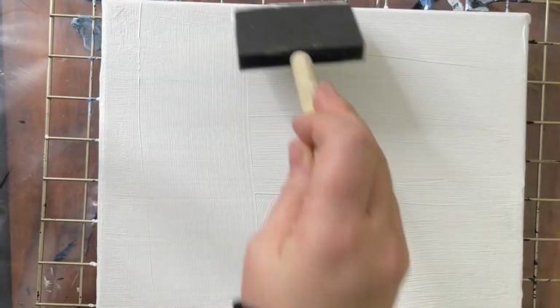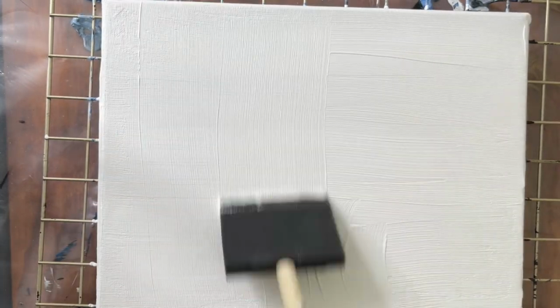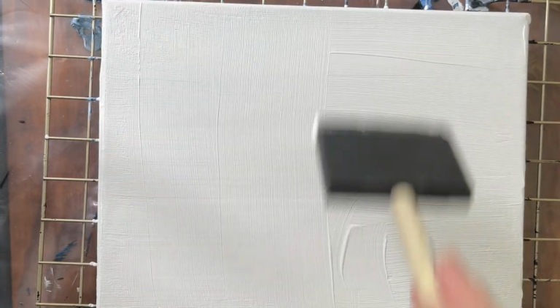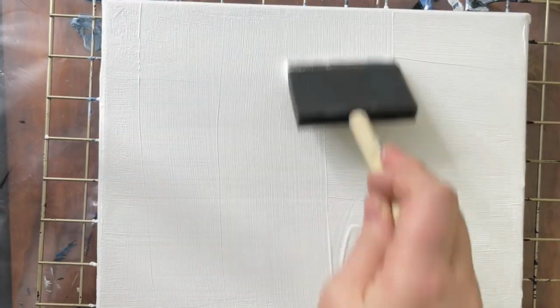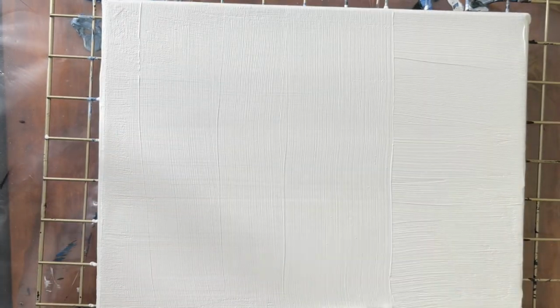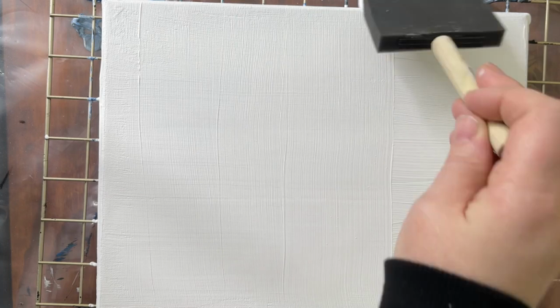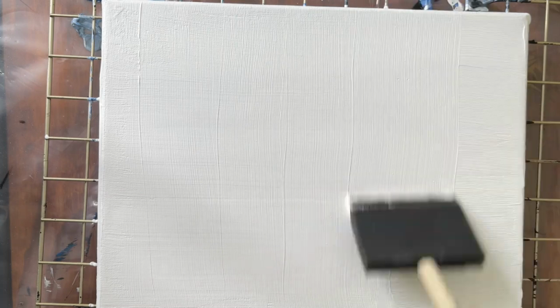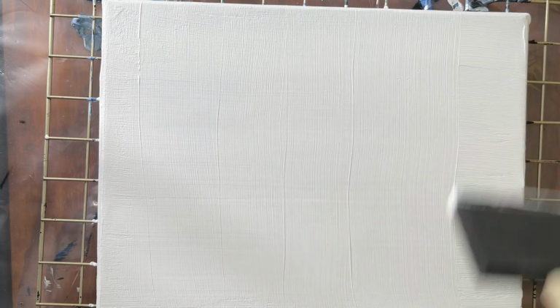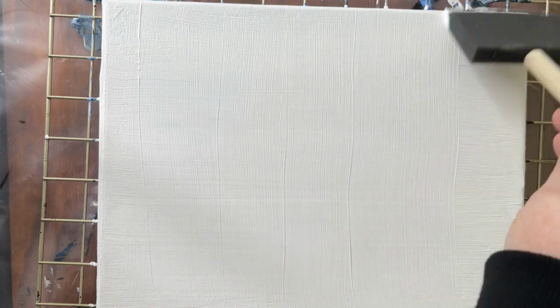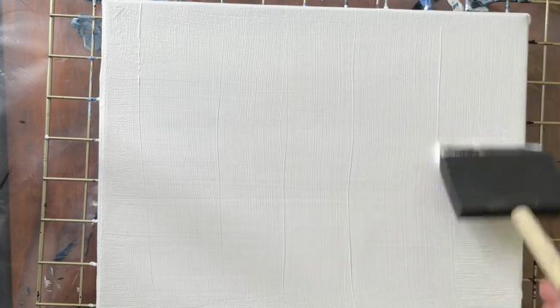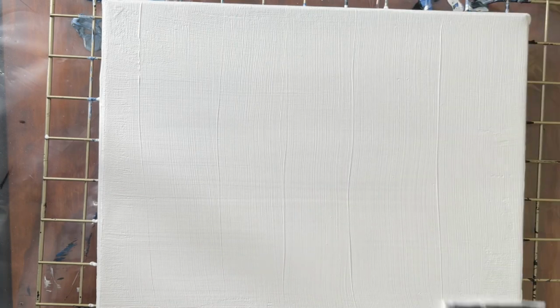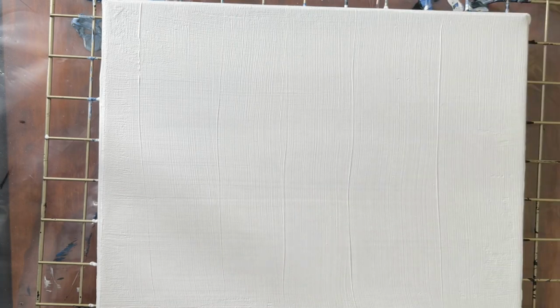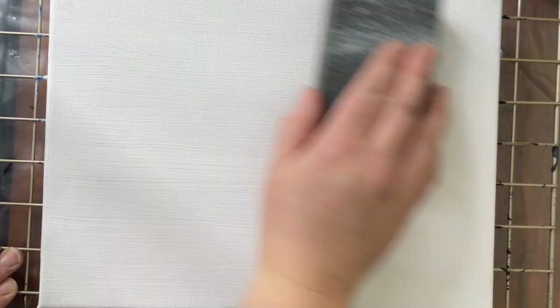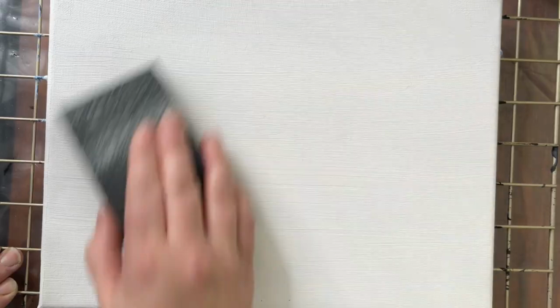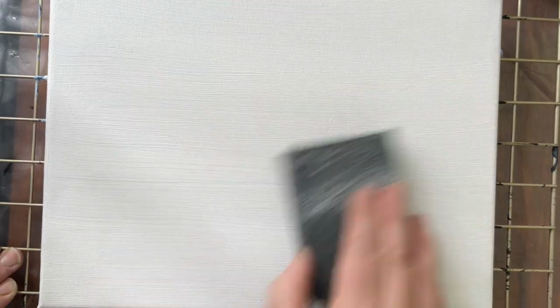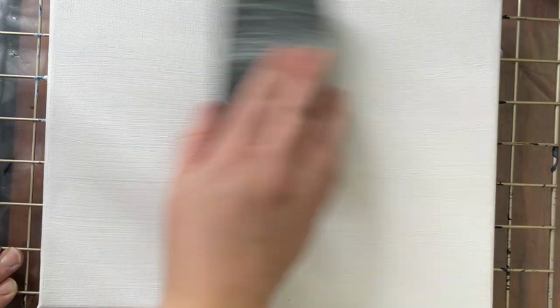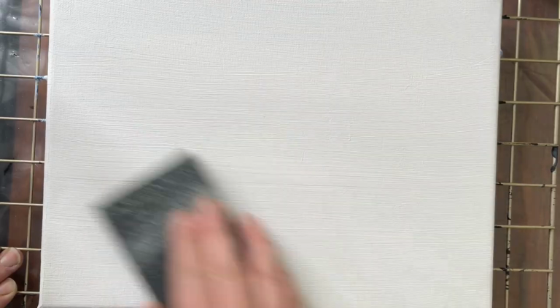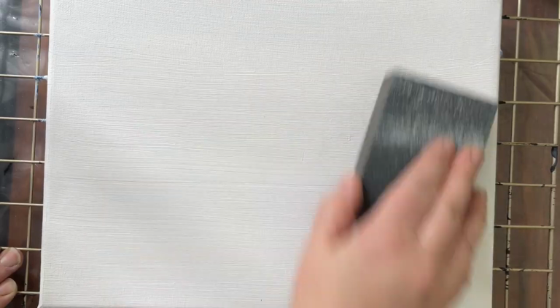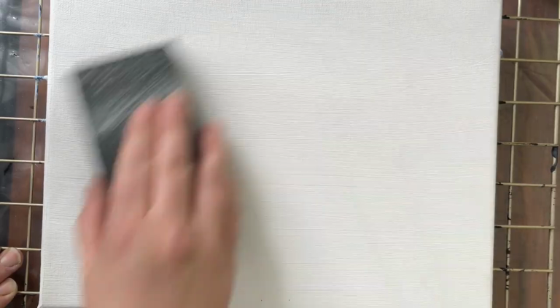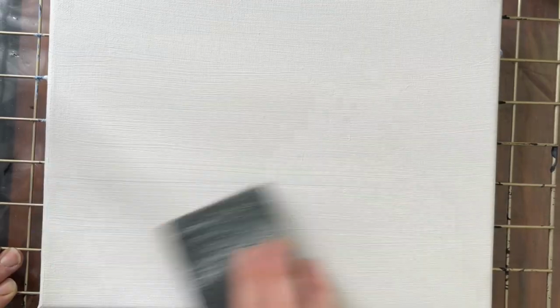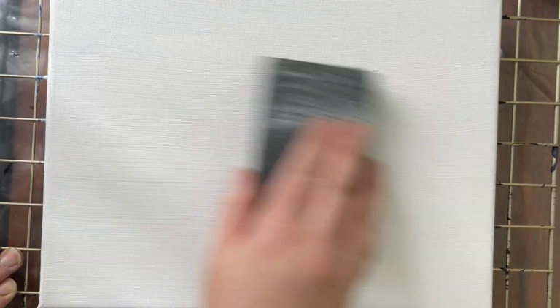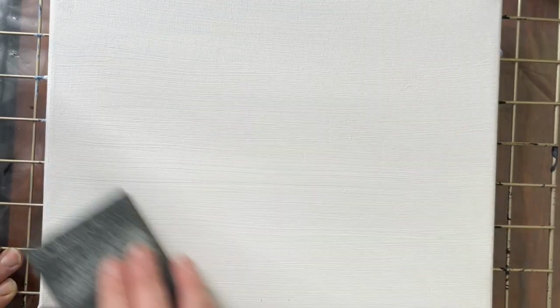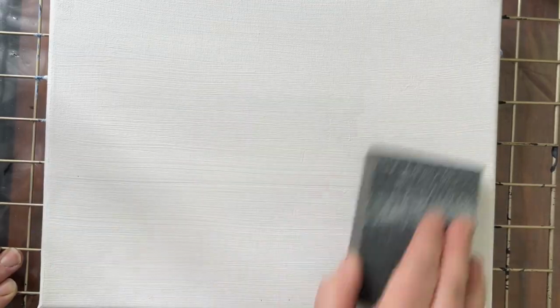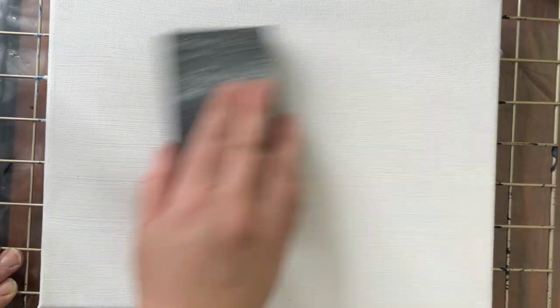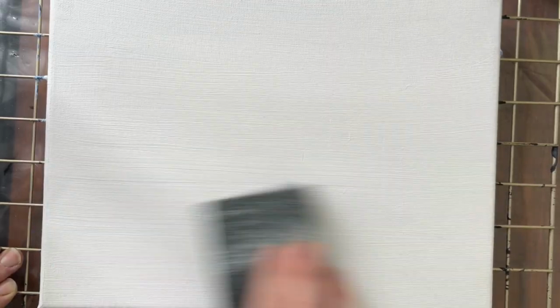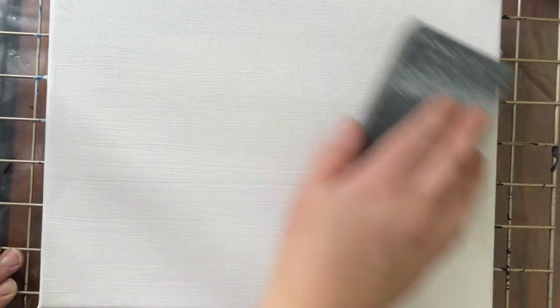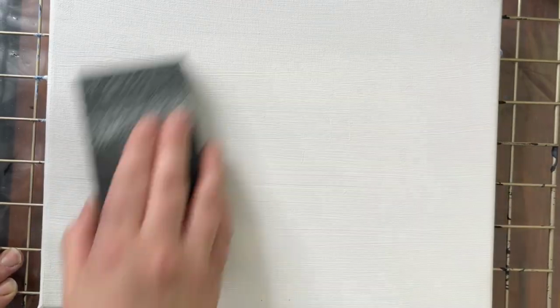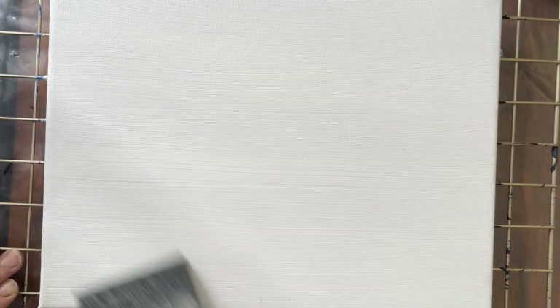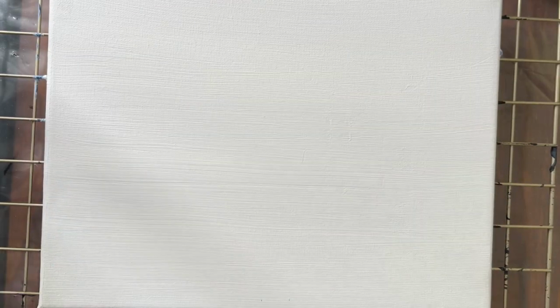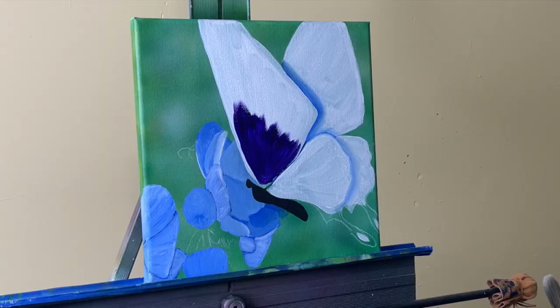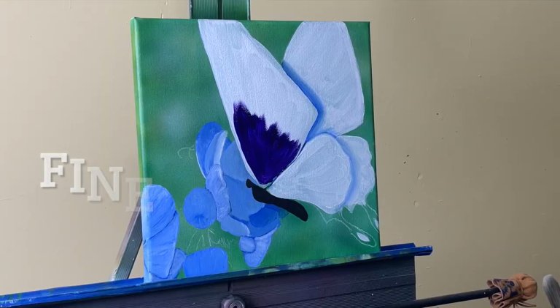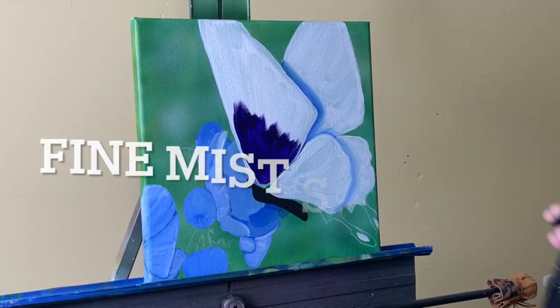Nice and smooth. Let it dry completely and then sand it down. You can get it as smooth as you want this way.